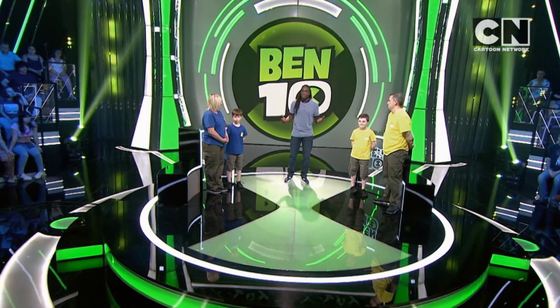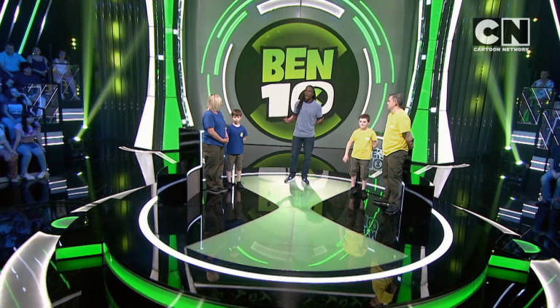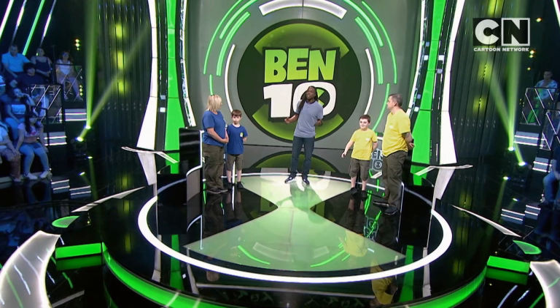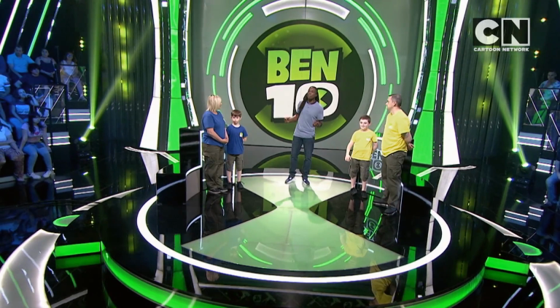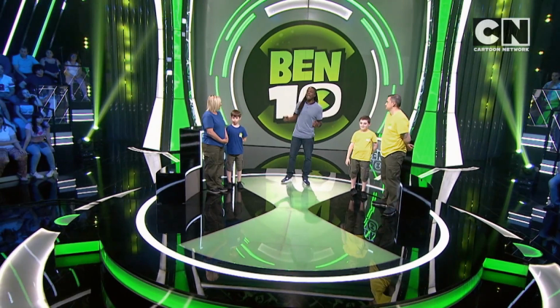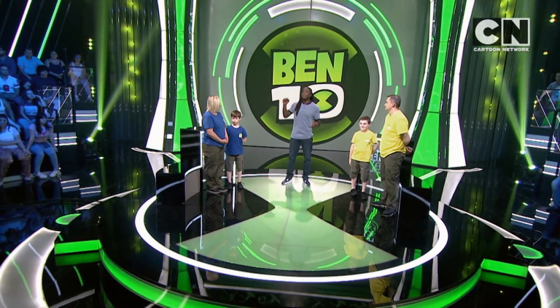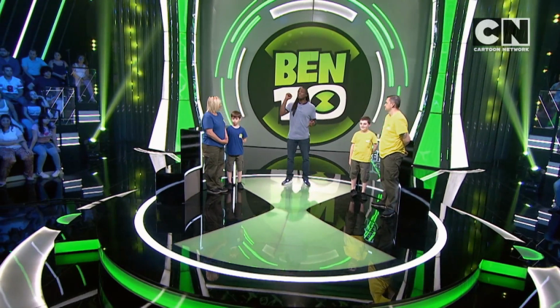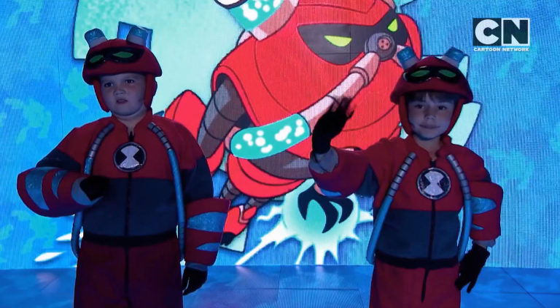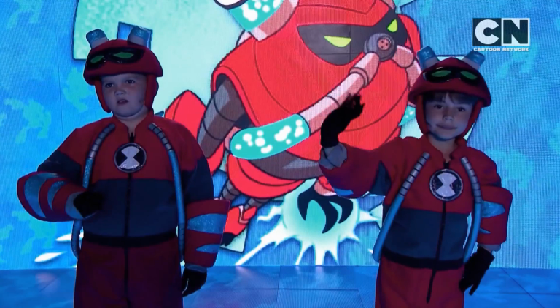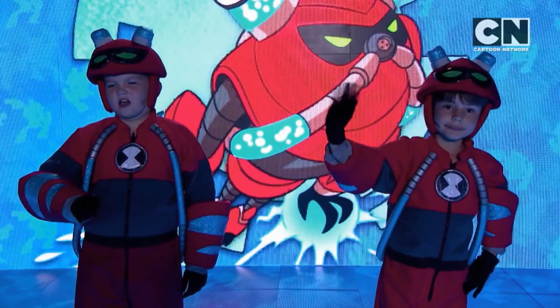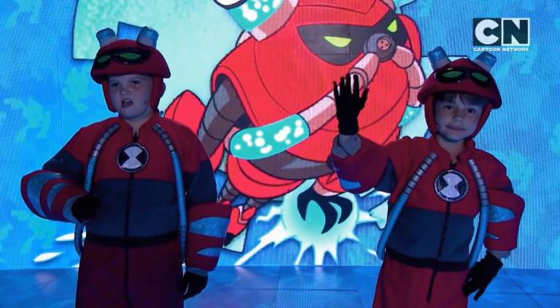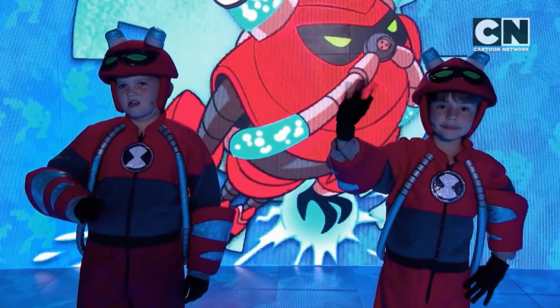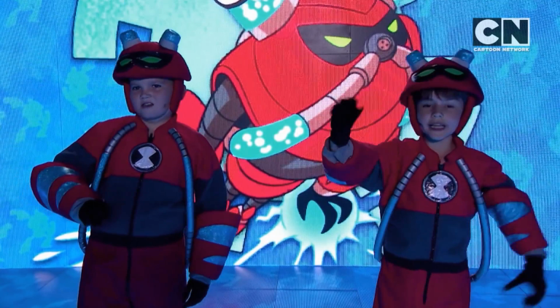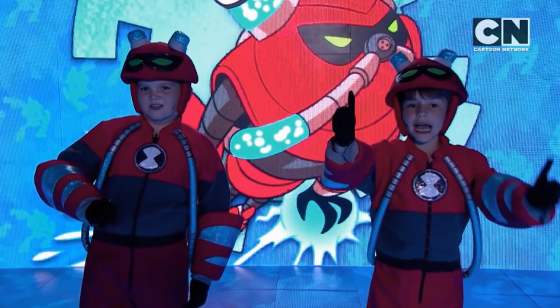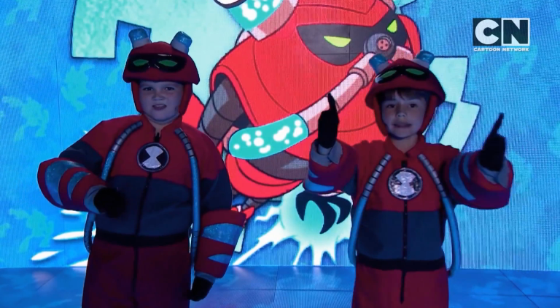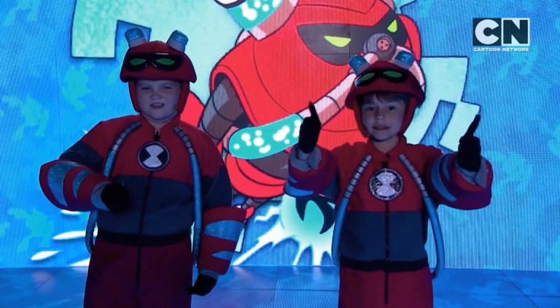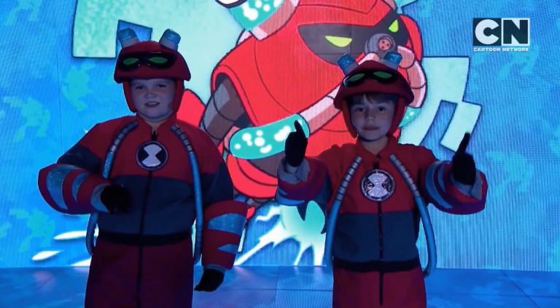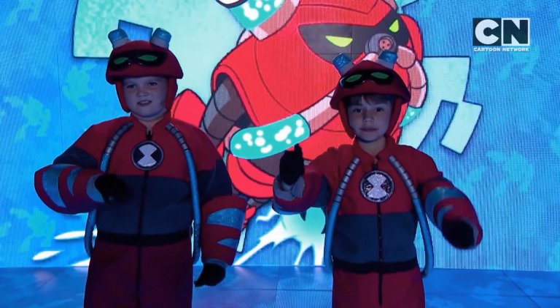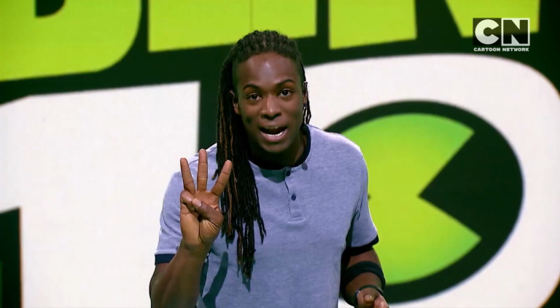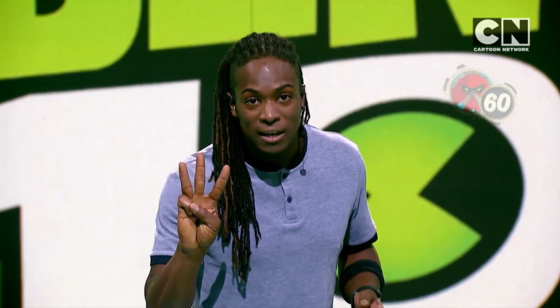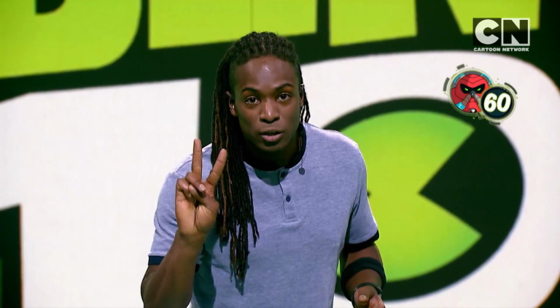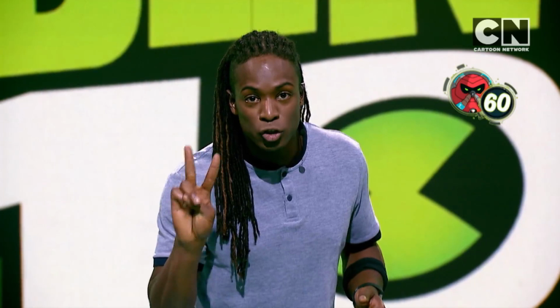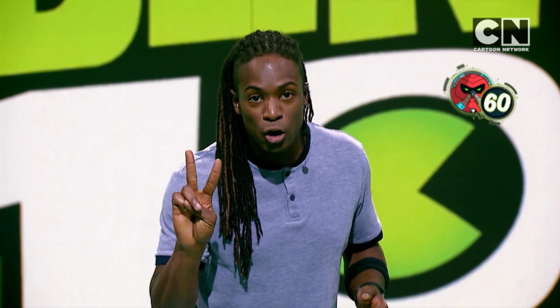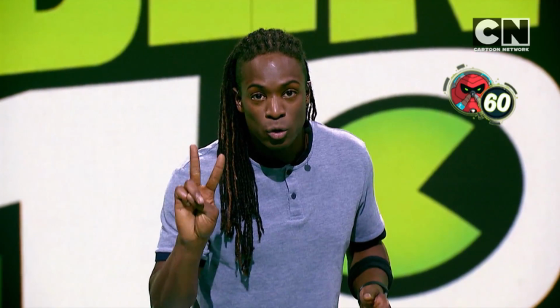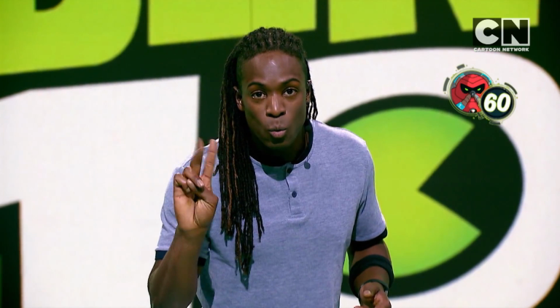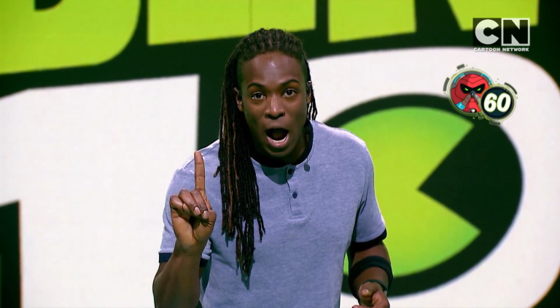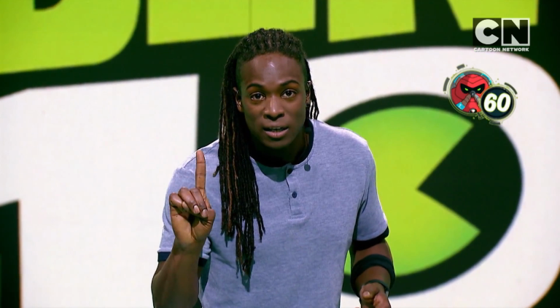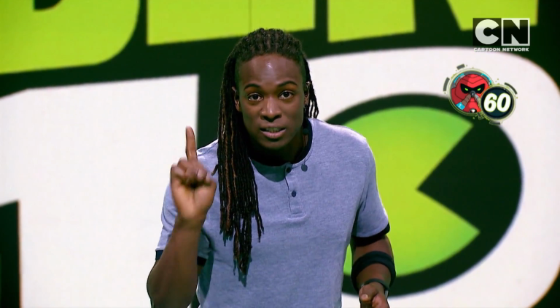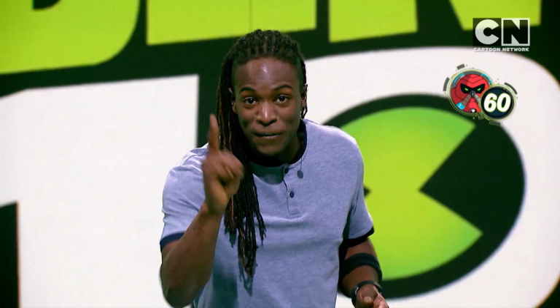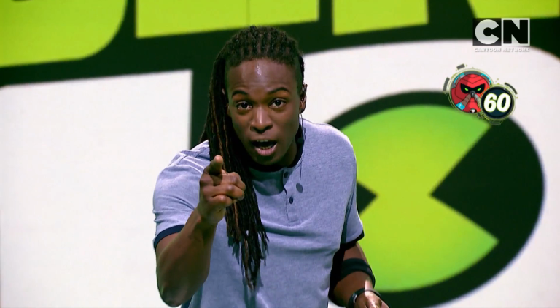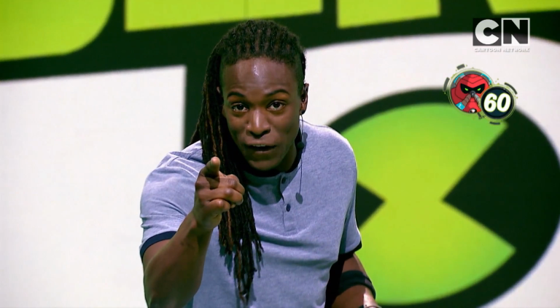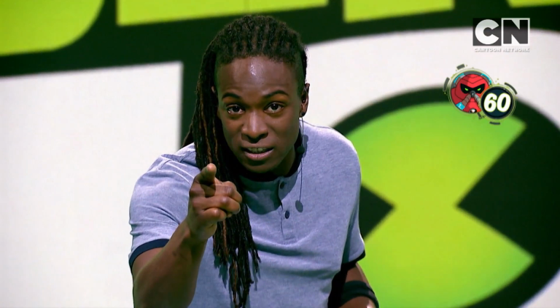Guys, are you ready? Yeah! Three, two, one. Defeat those villains!